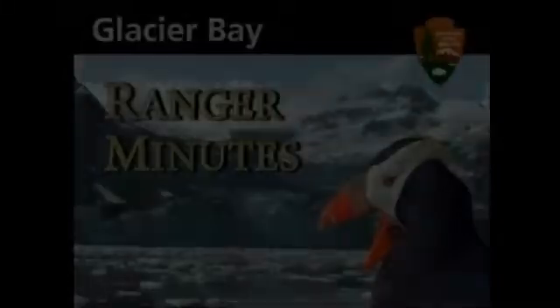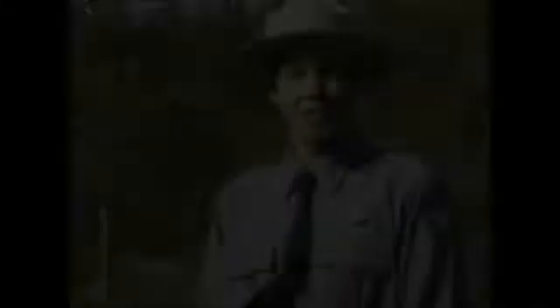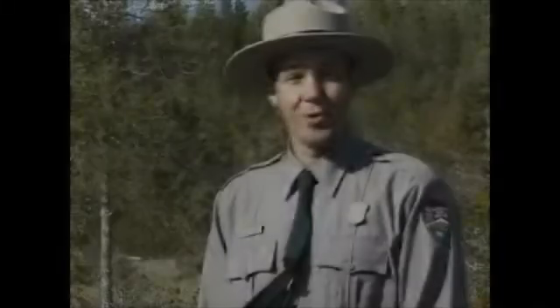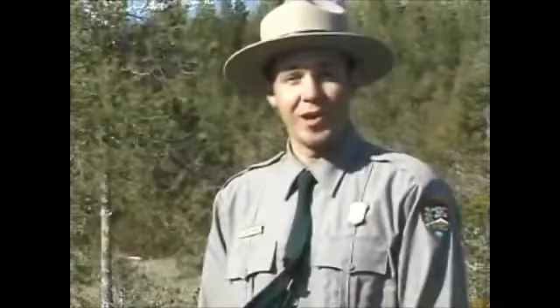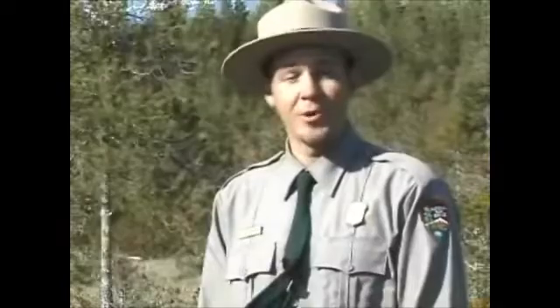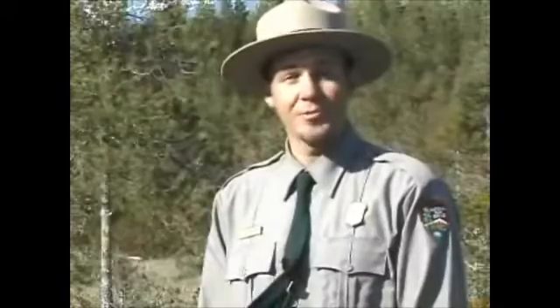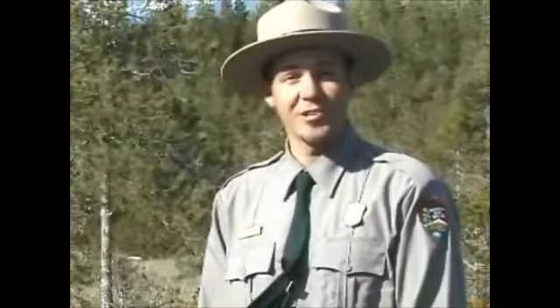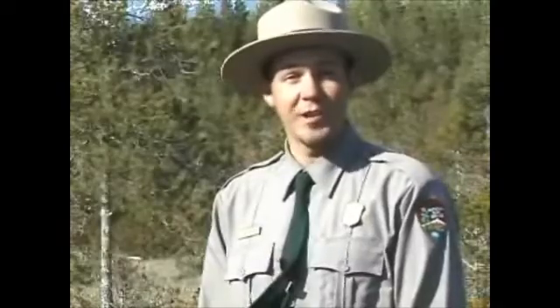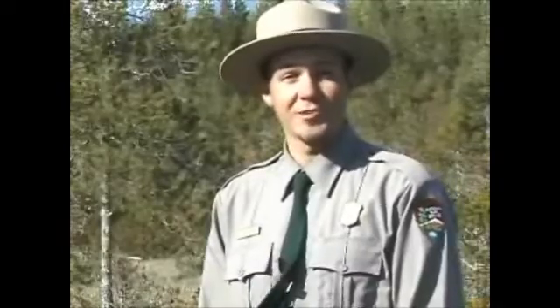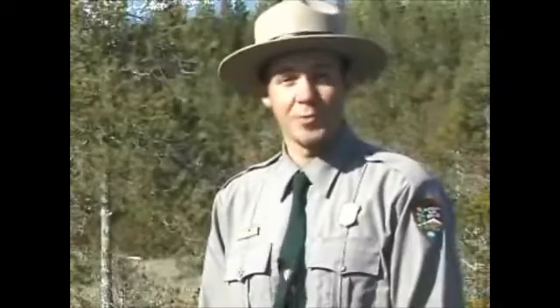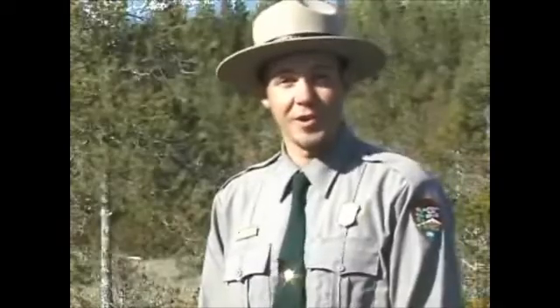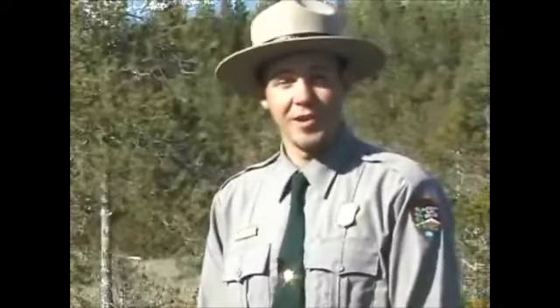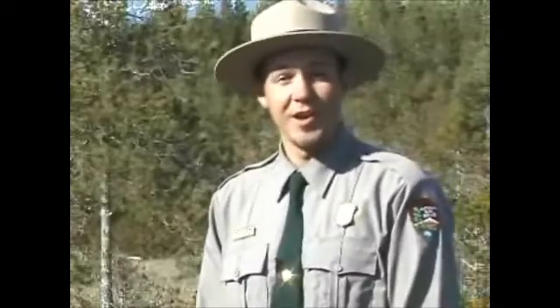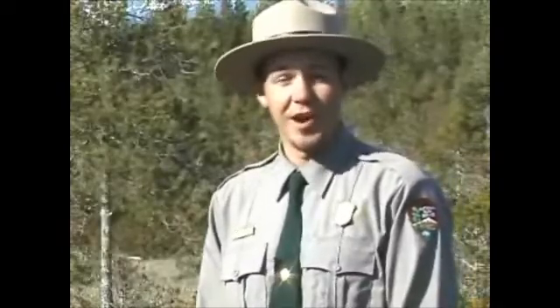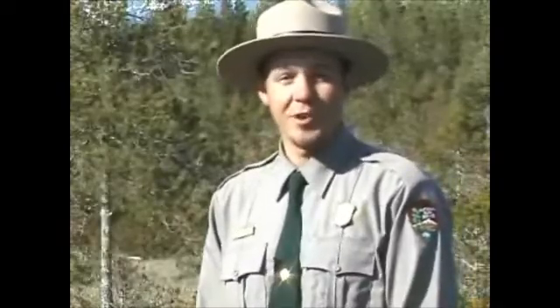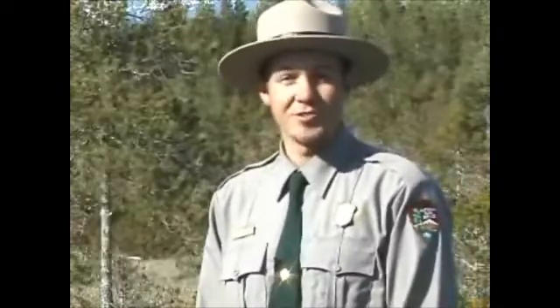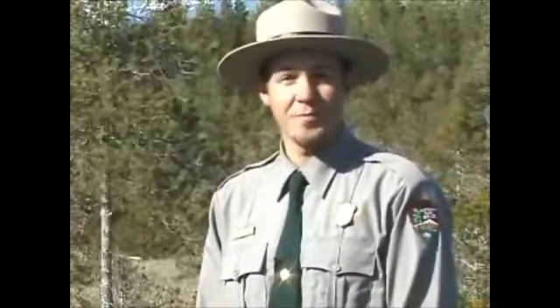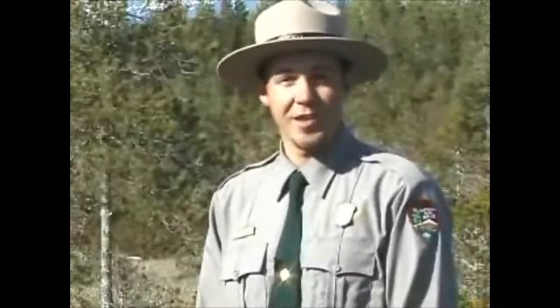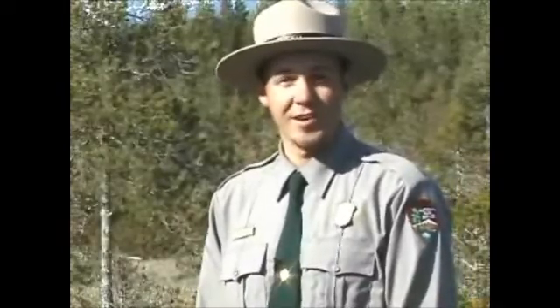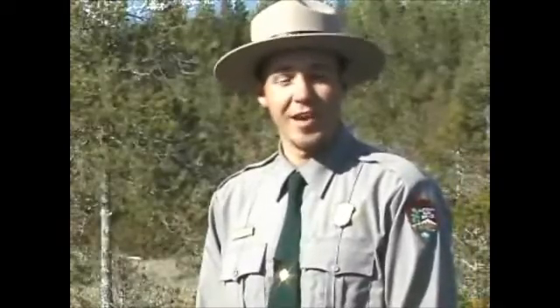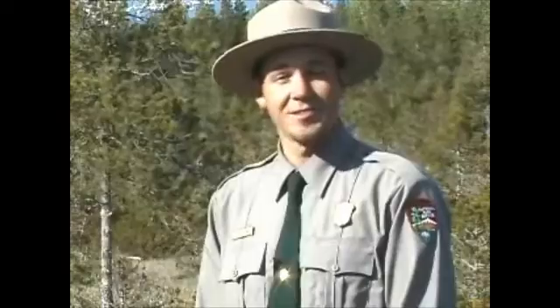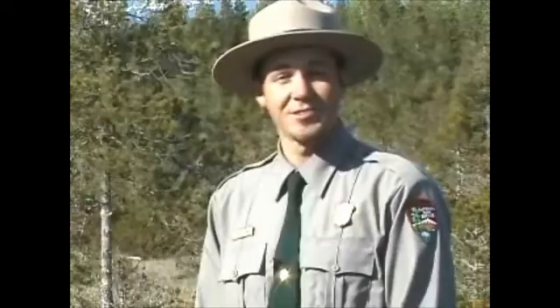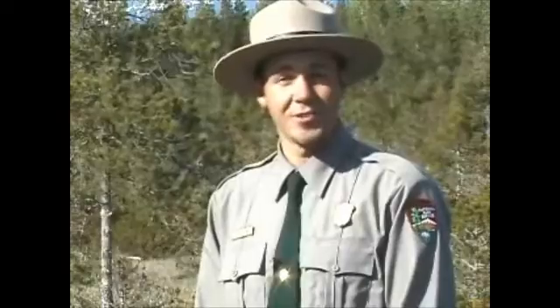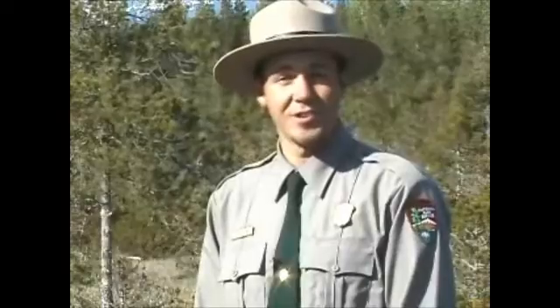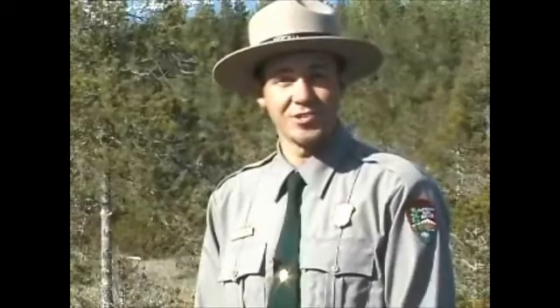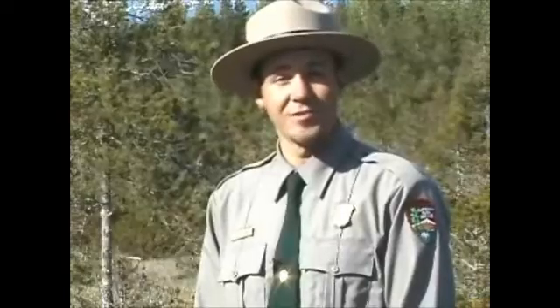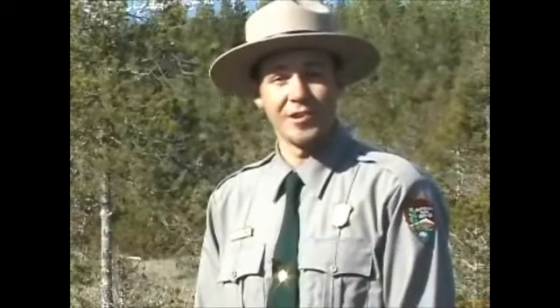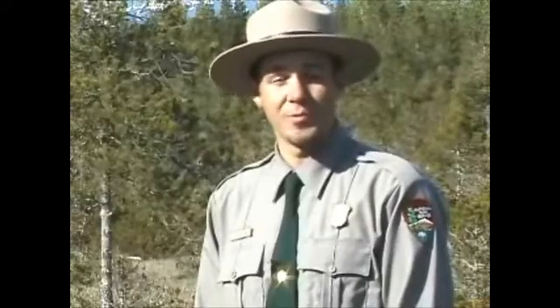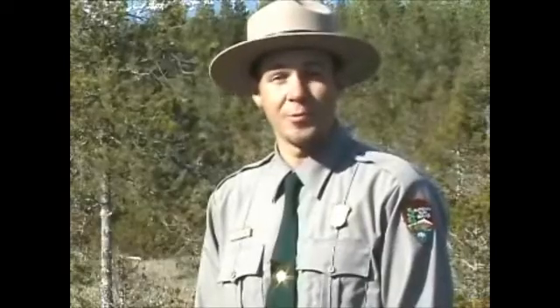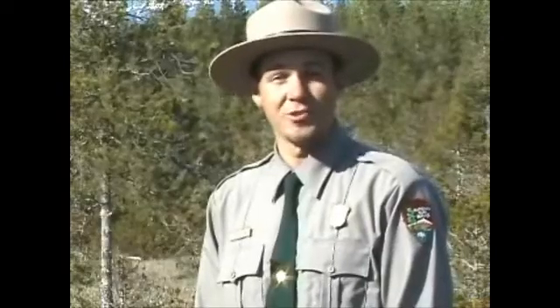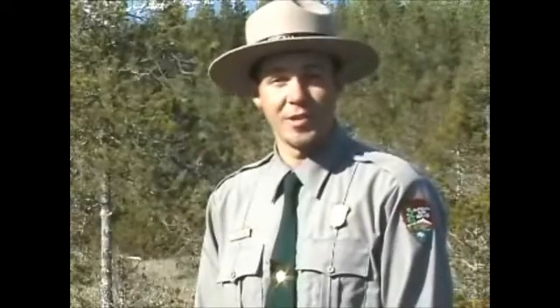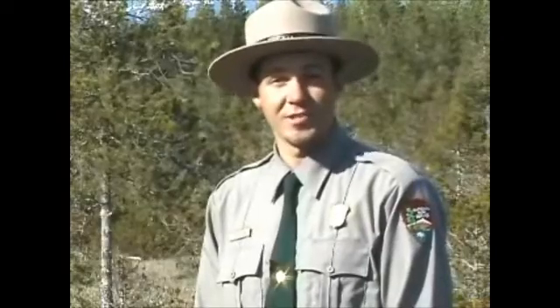Hello, and welcome to Glacier Bay National Park. I'm Ranger Jeff Pietka, and this is another edition of Glacier Bay Ranger Minutes.